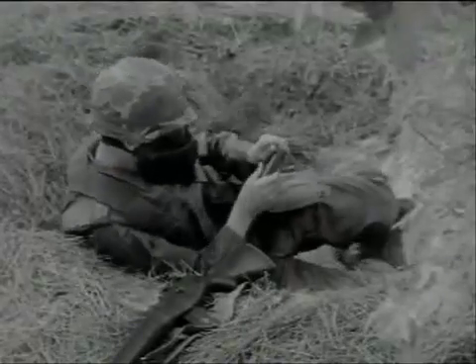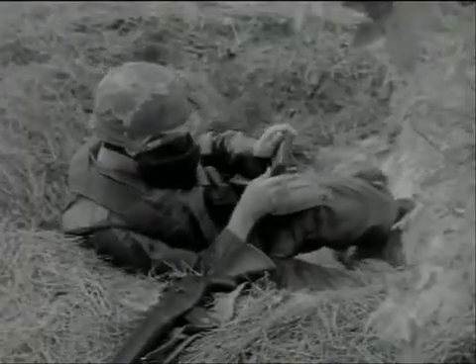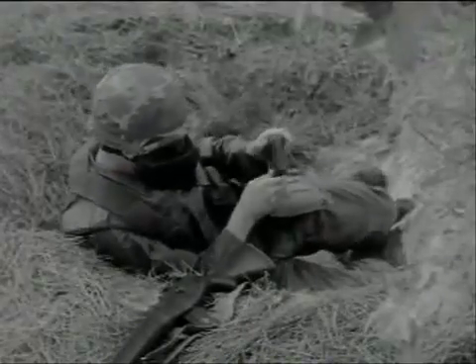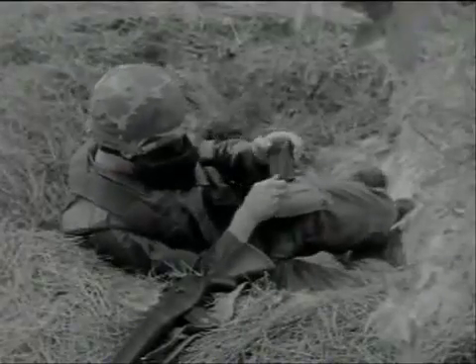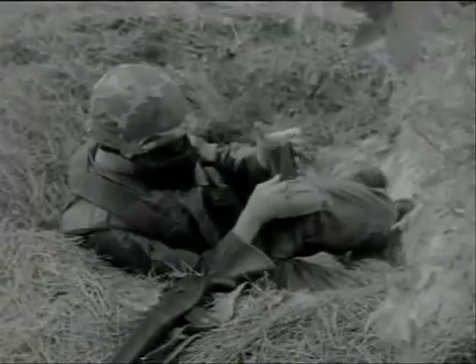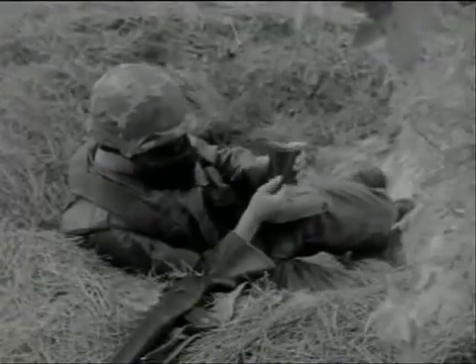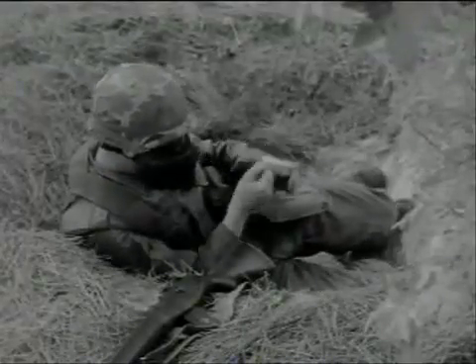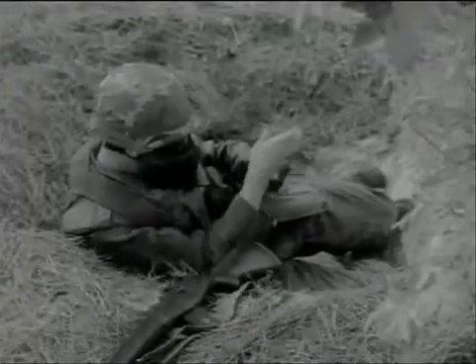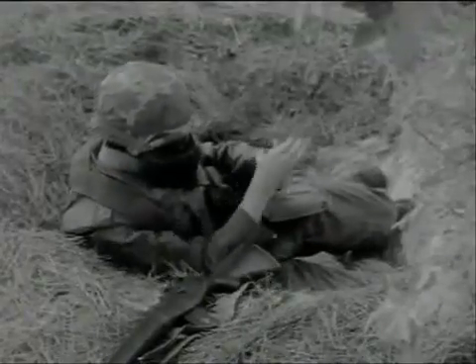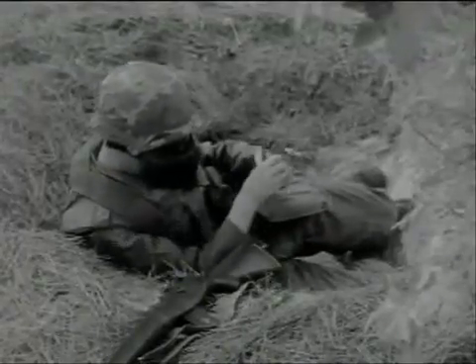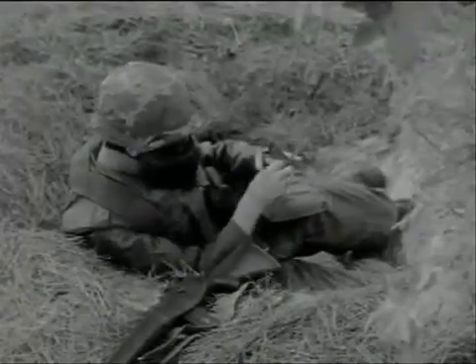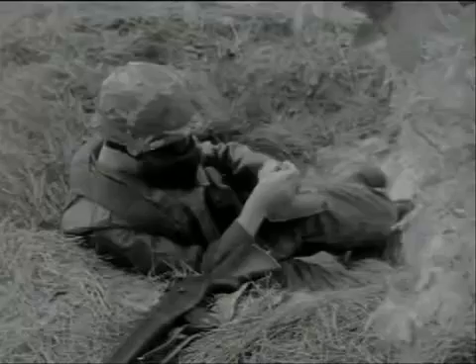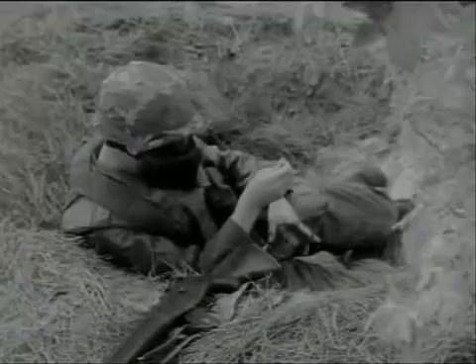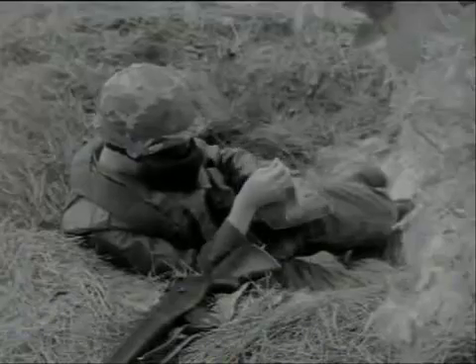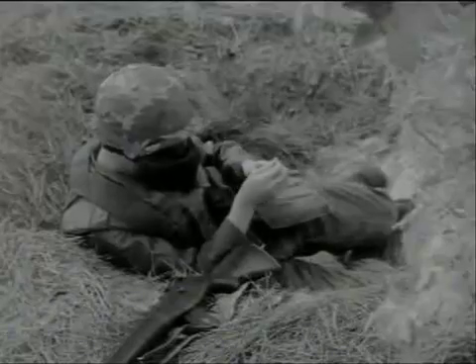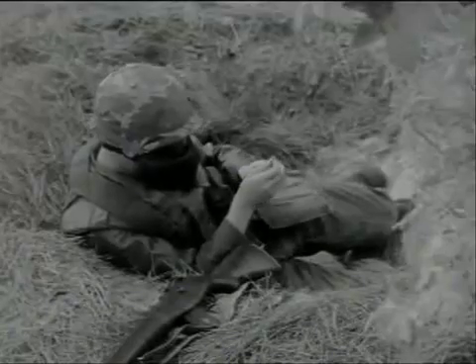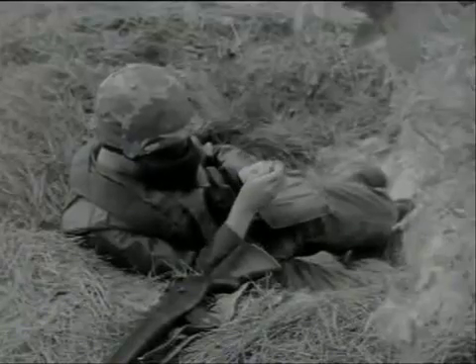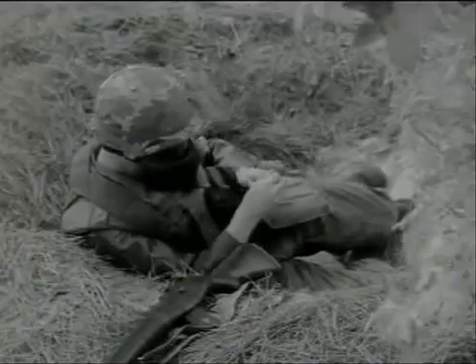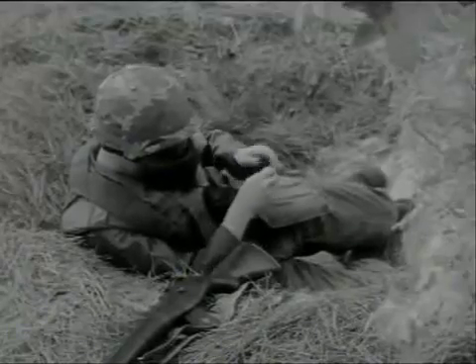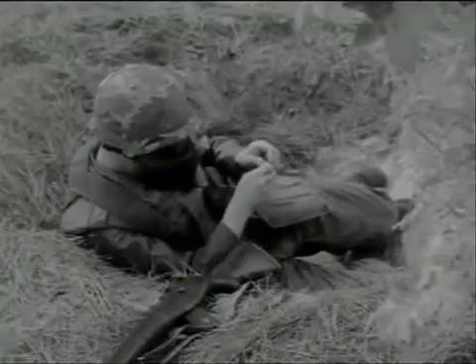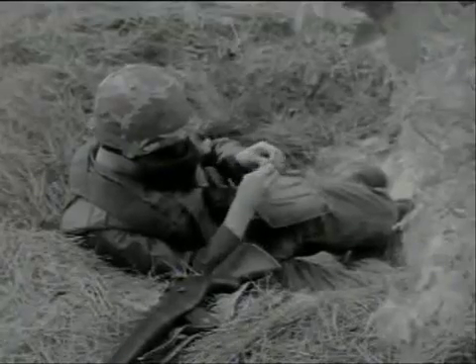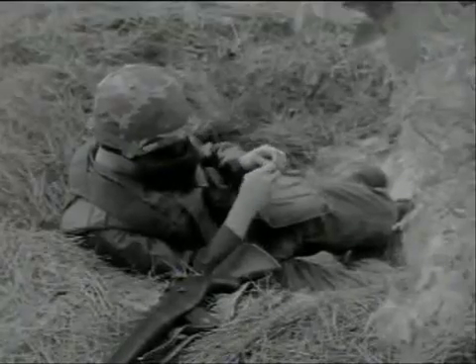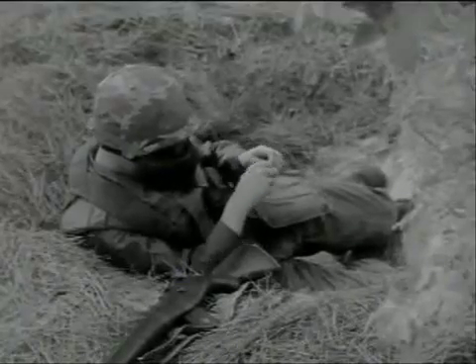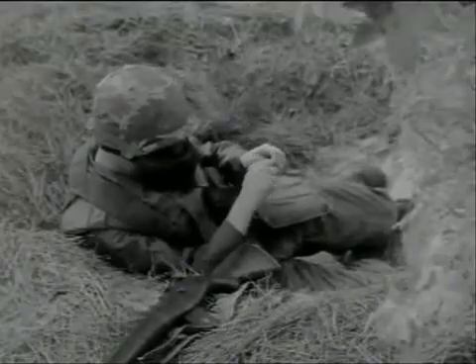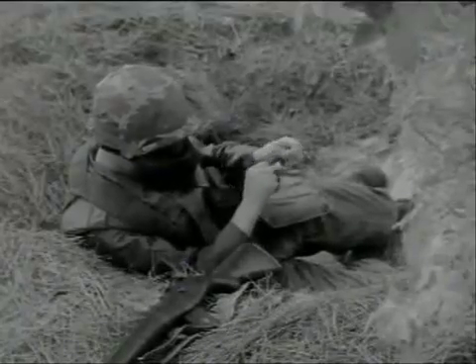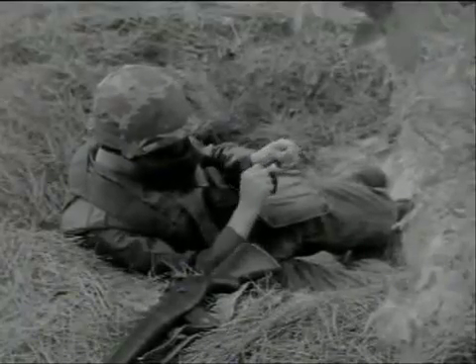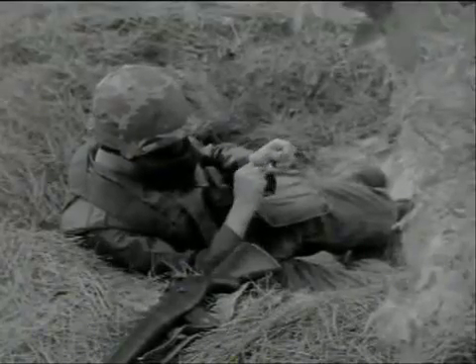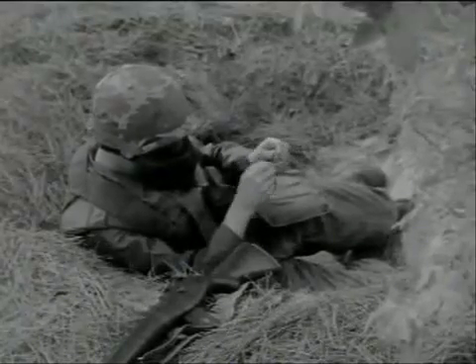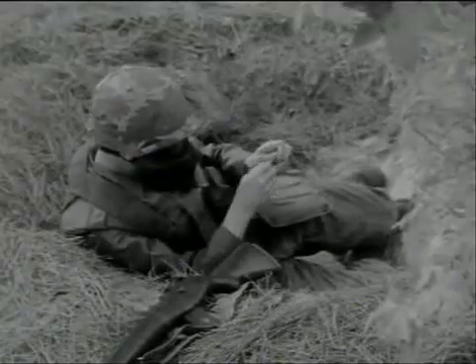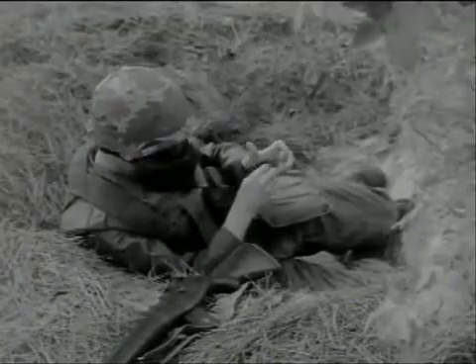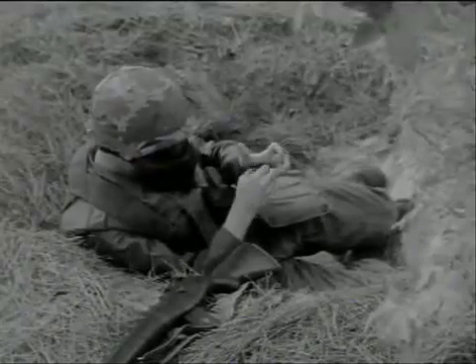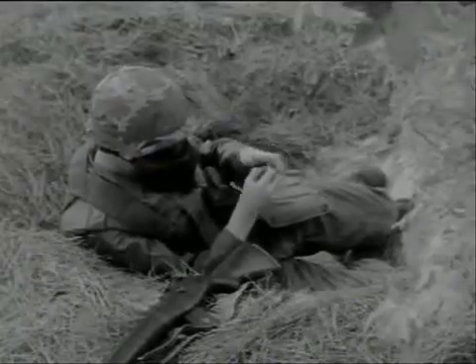This is to be used only after symptoms of nerve agent poisoning appear, never before.